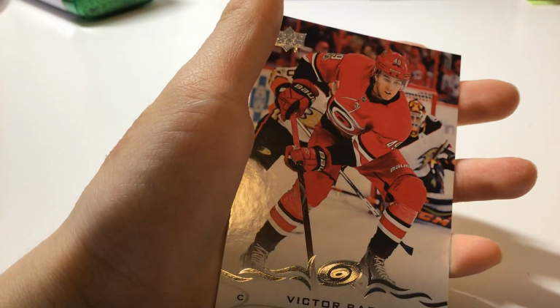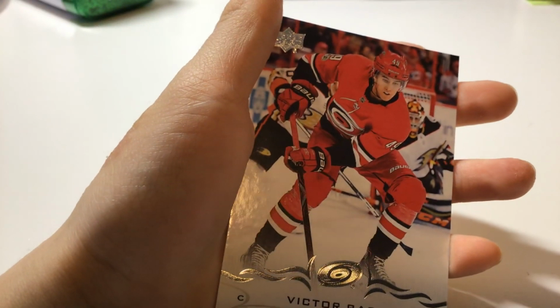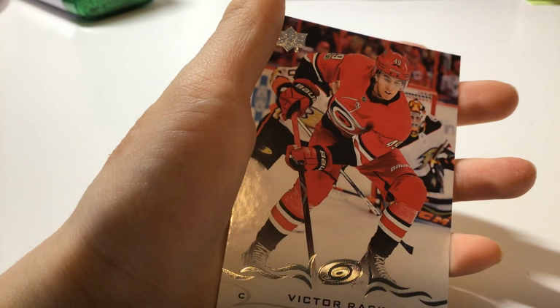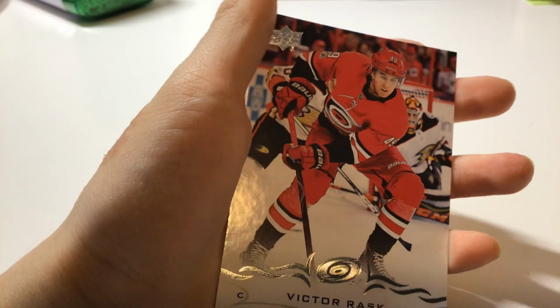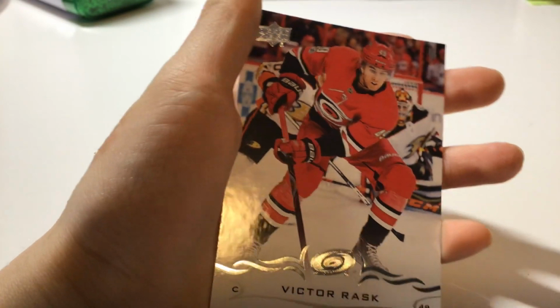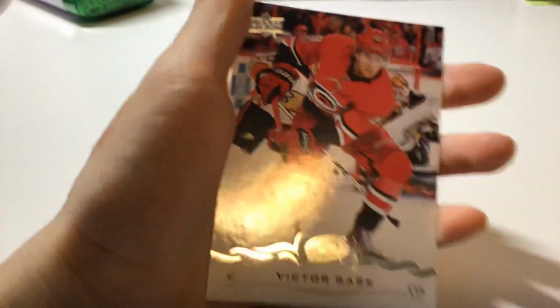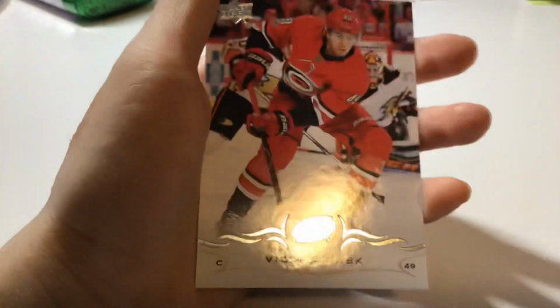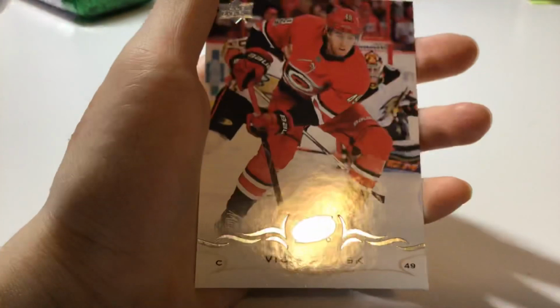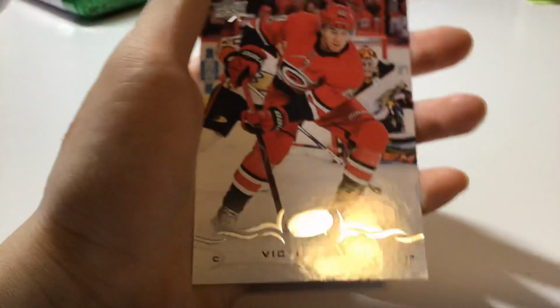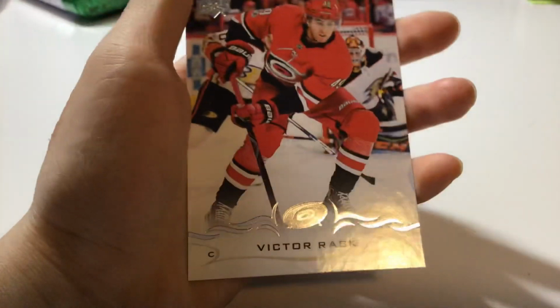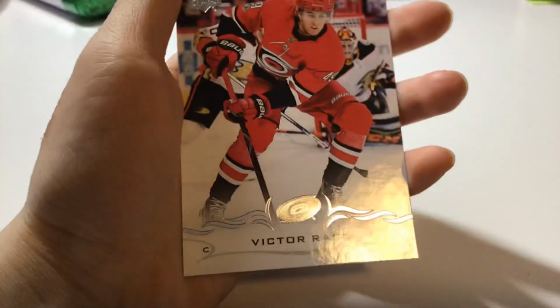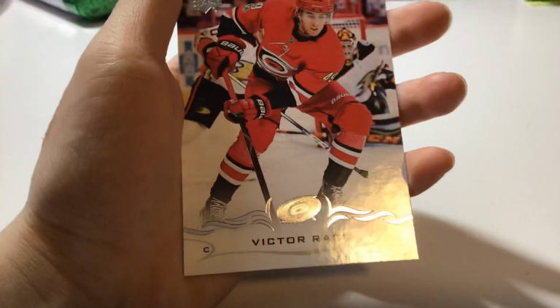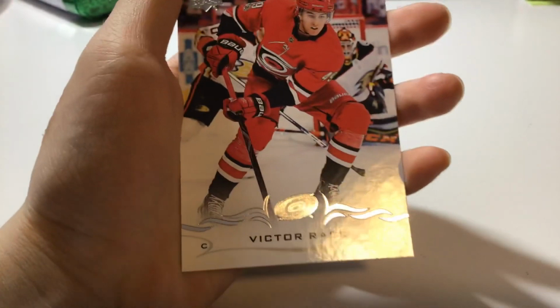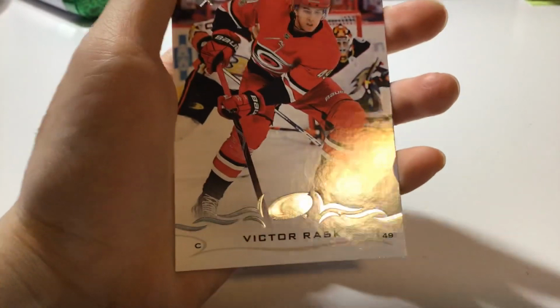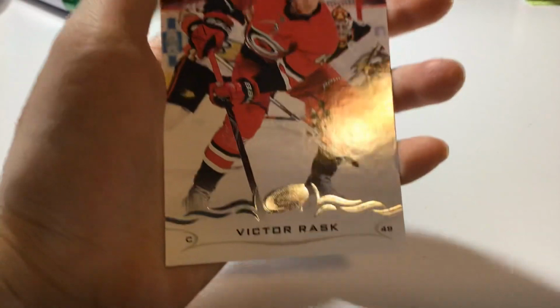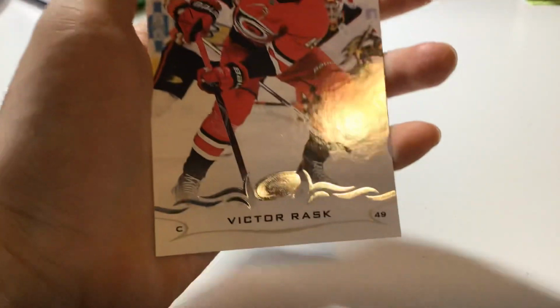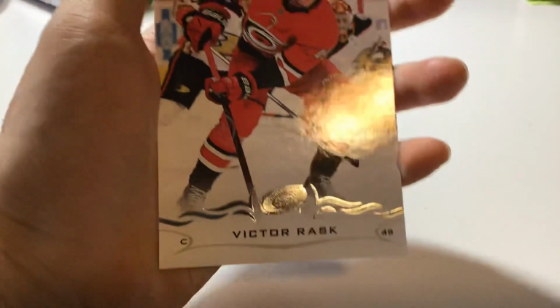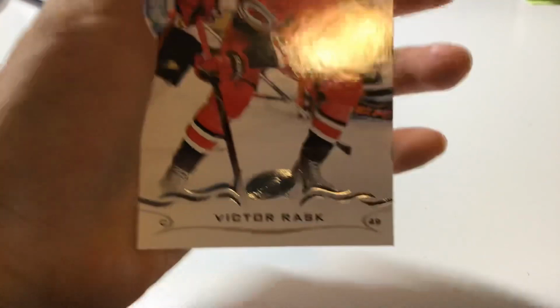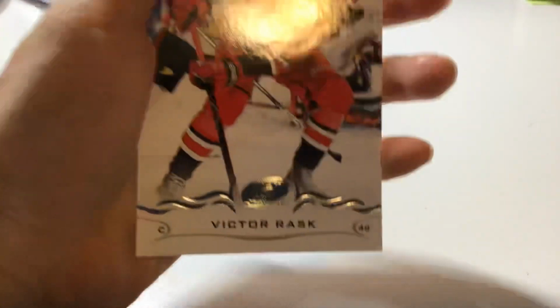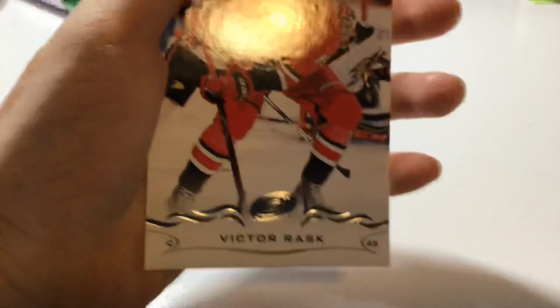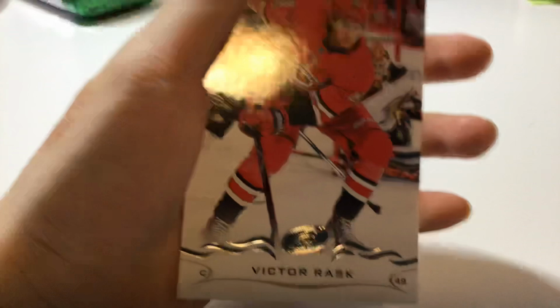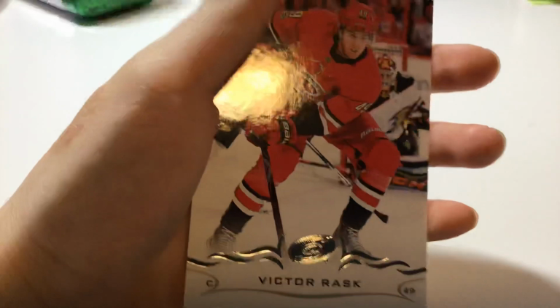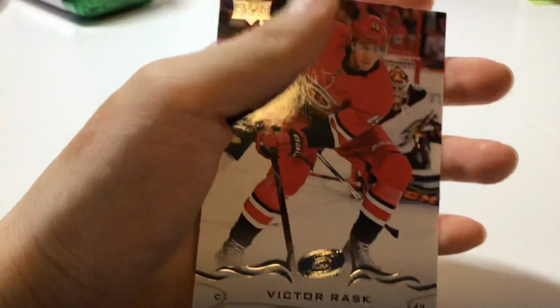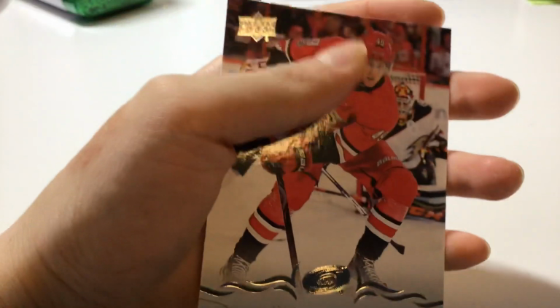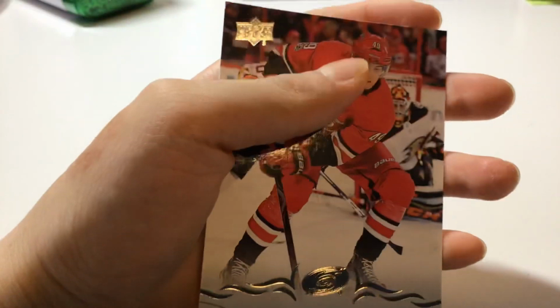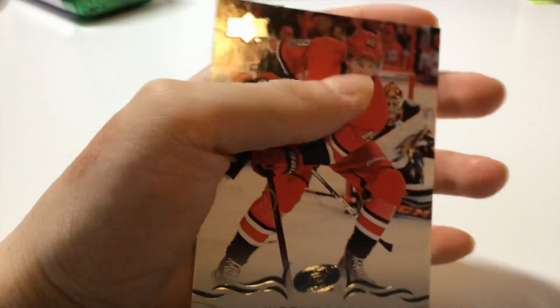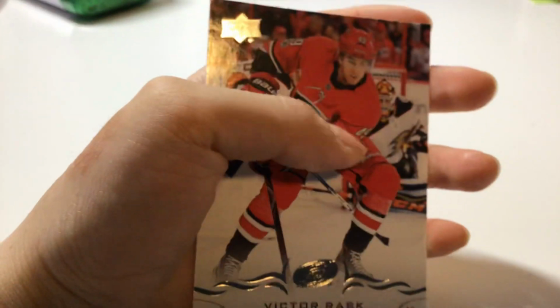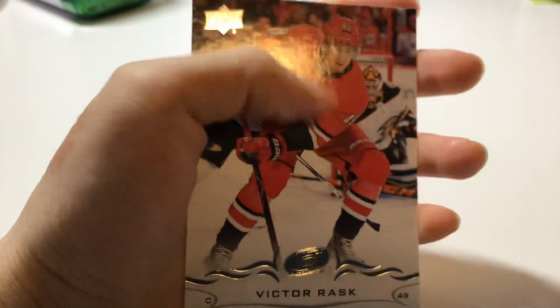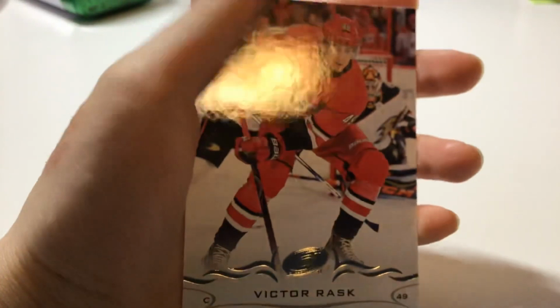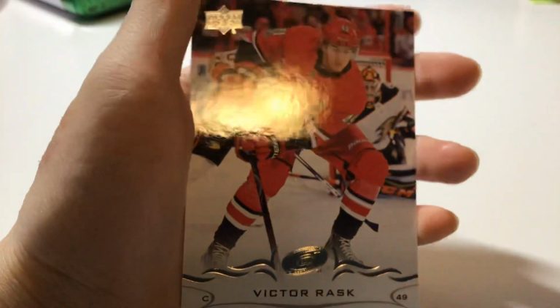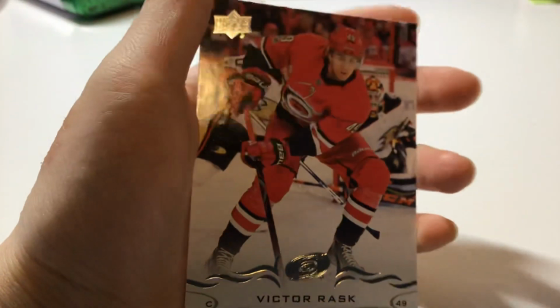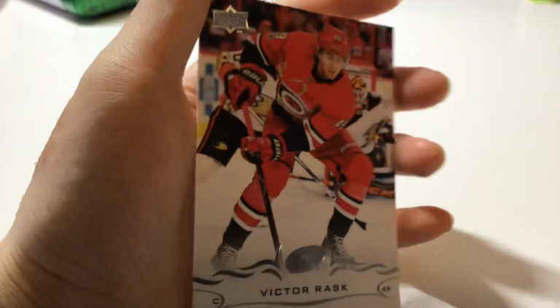For the last card, we got Victor Rask, center, playing for the Hurricanes.